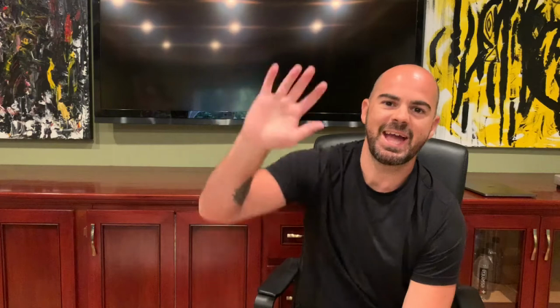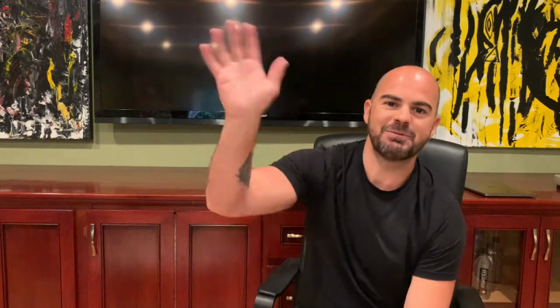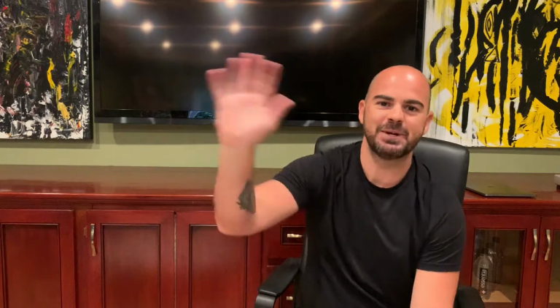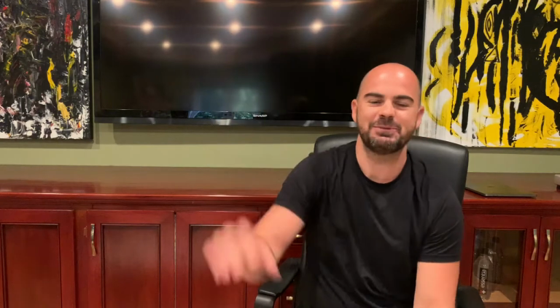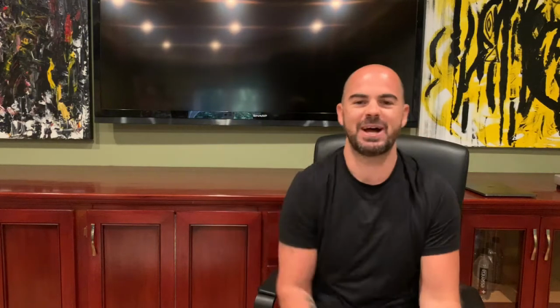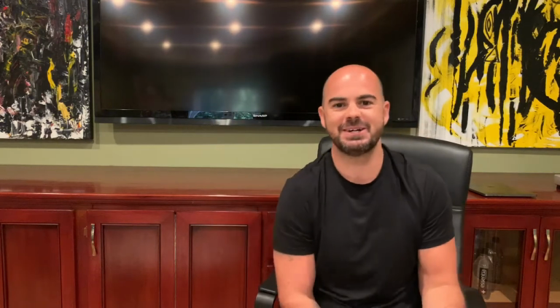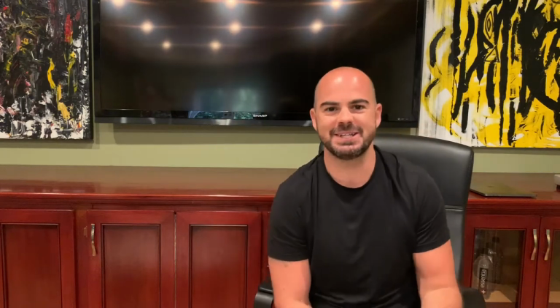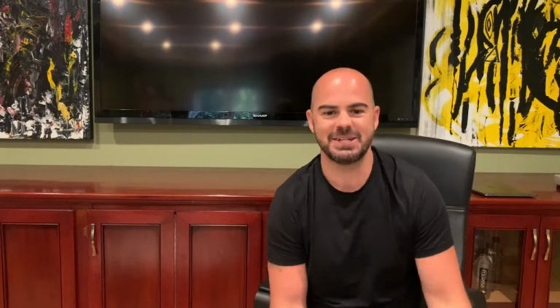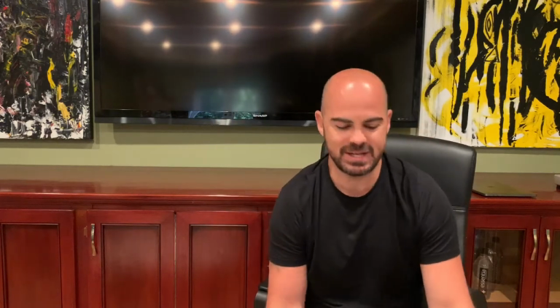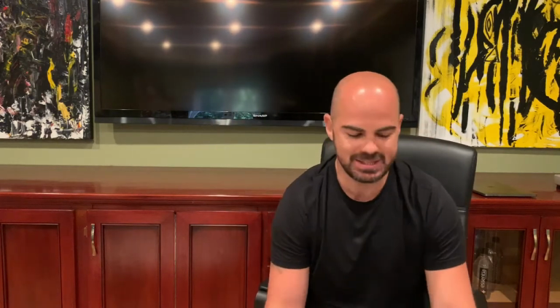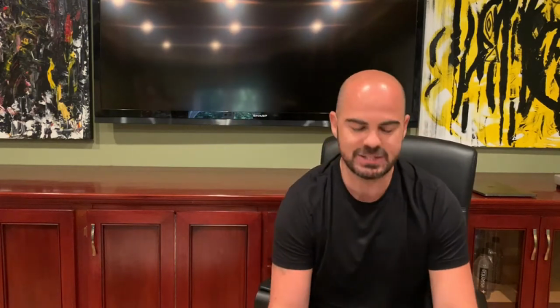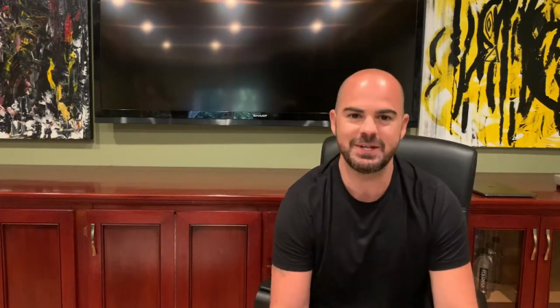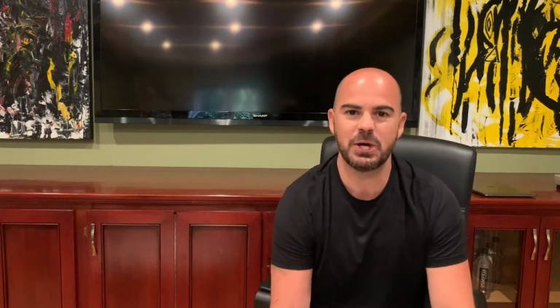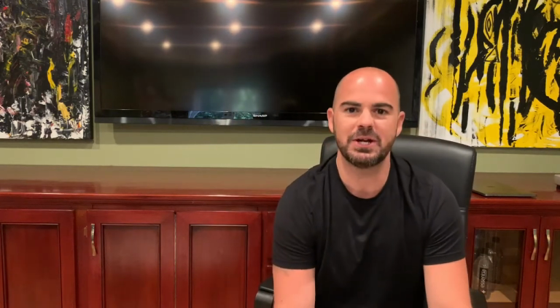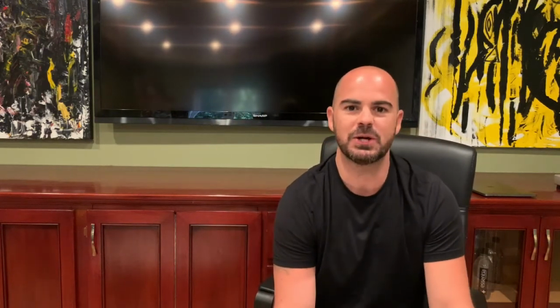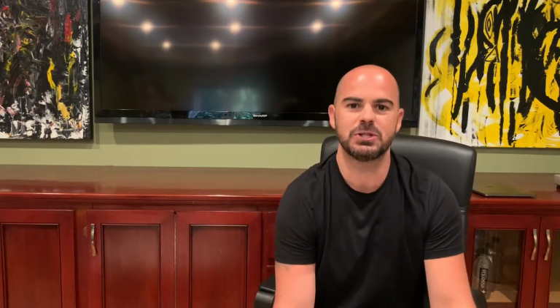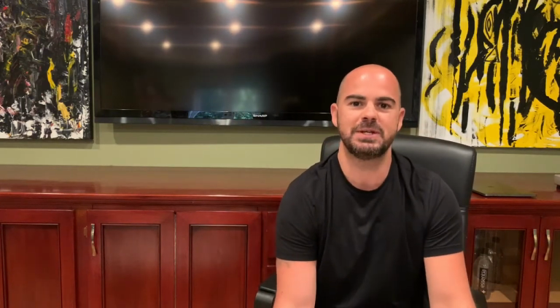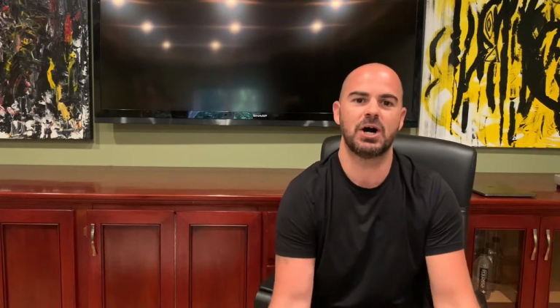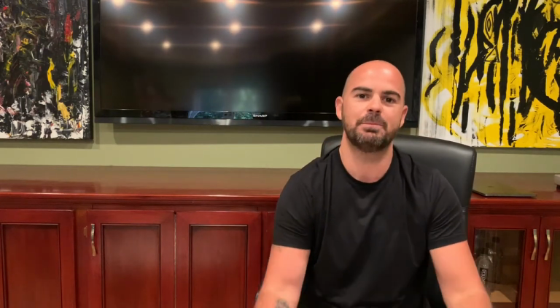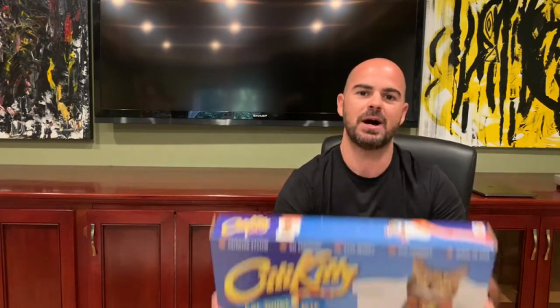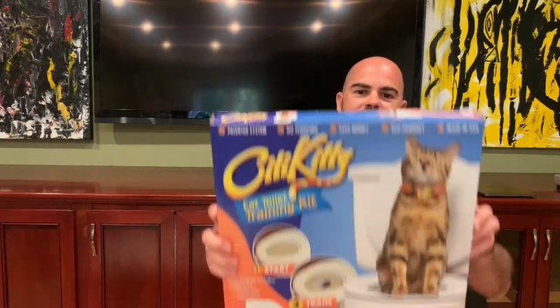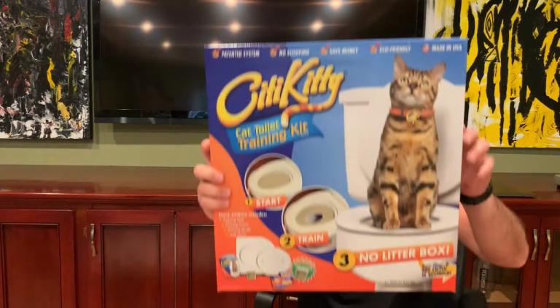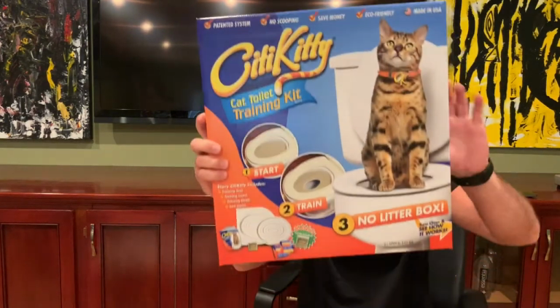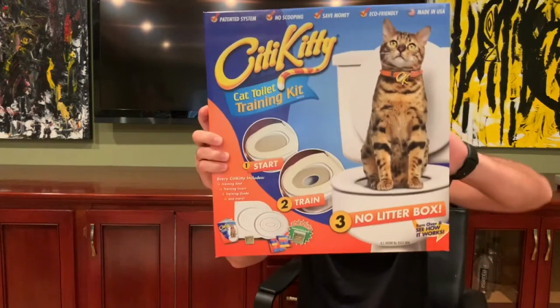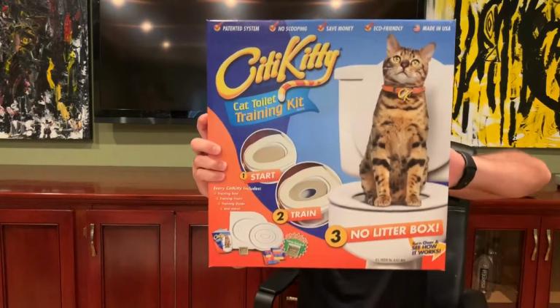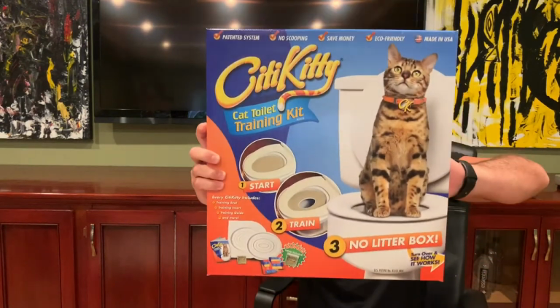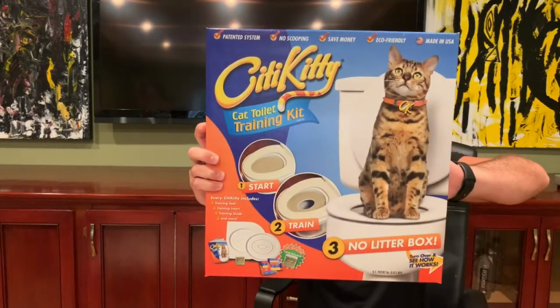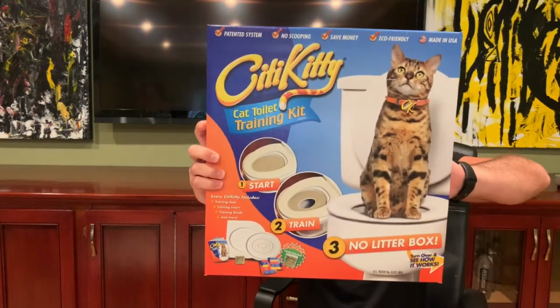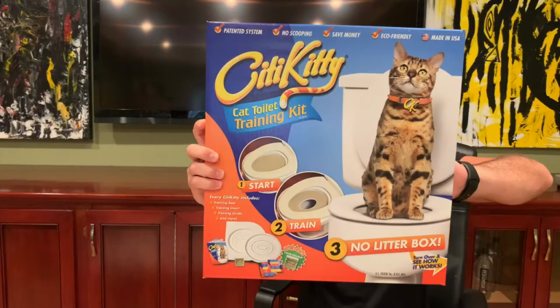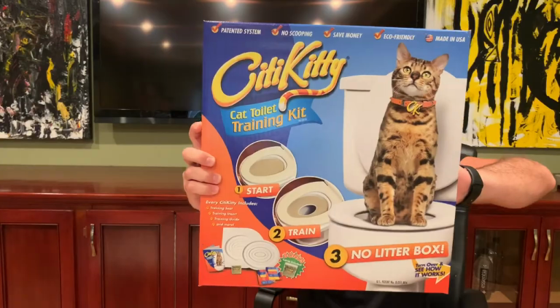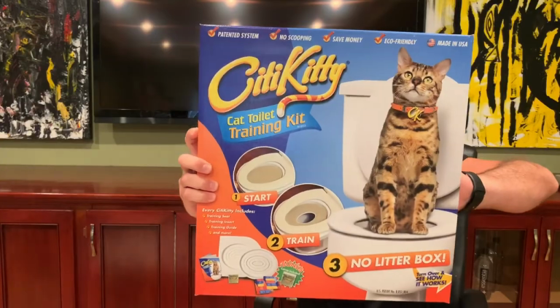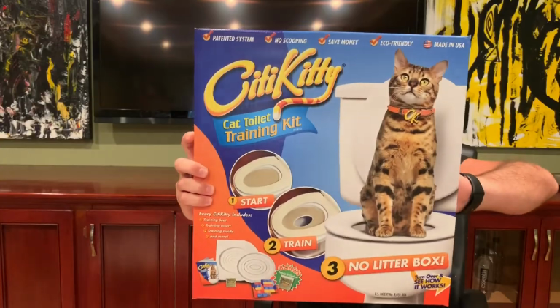Hey everybody, Ryan Huggins here and in this video we are going to be unboxing City Kitty.